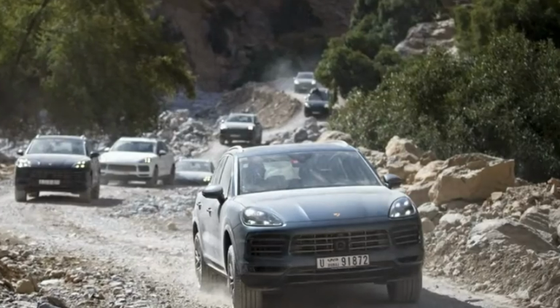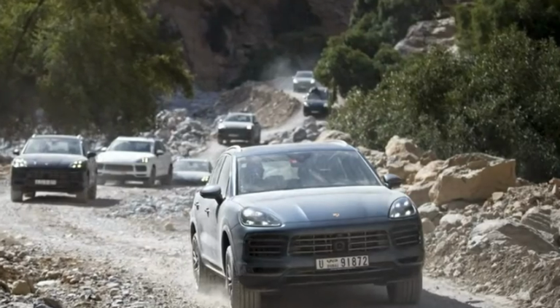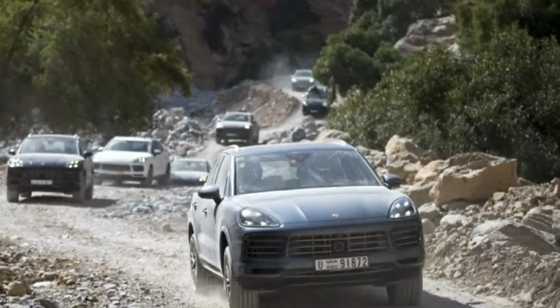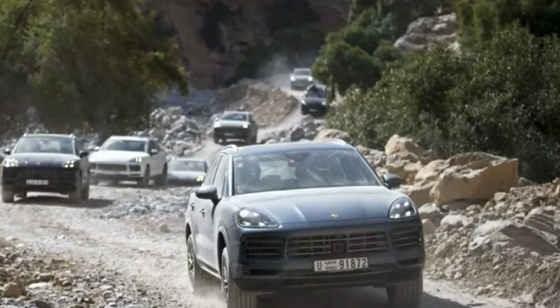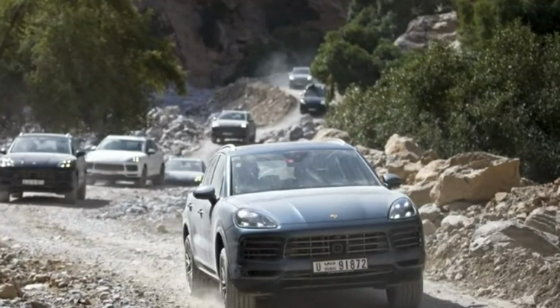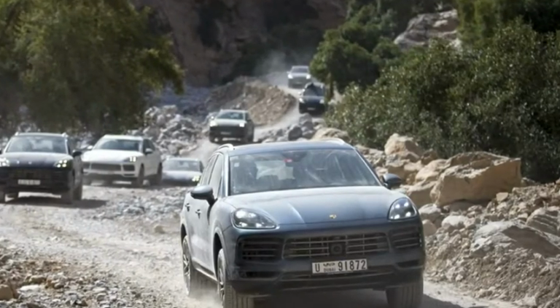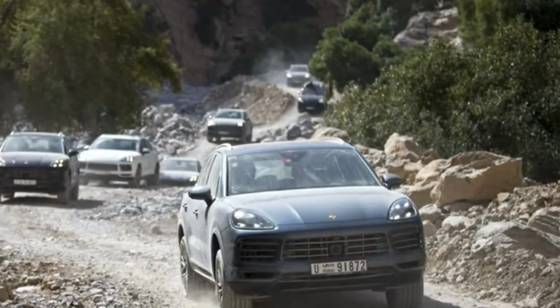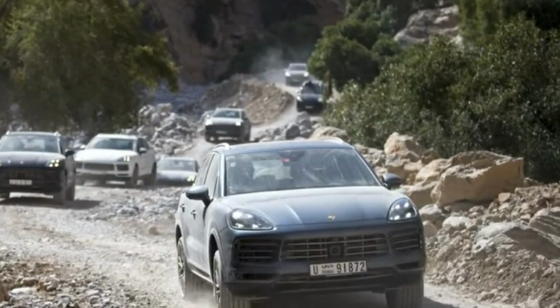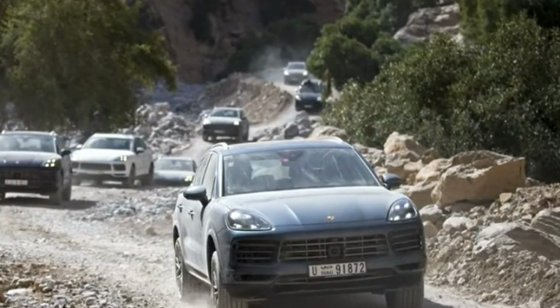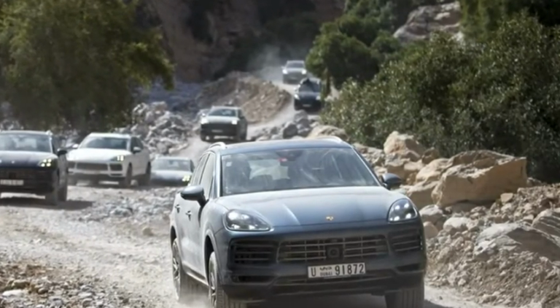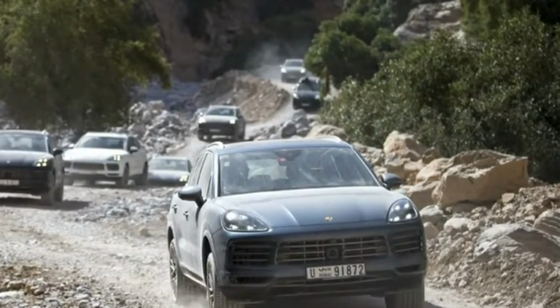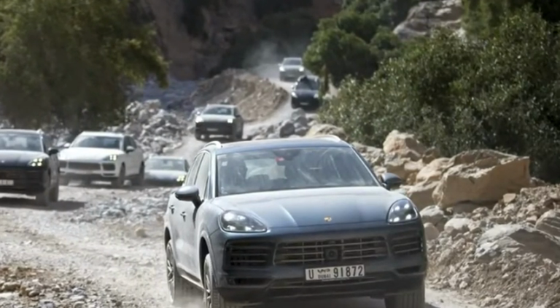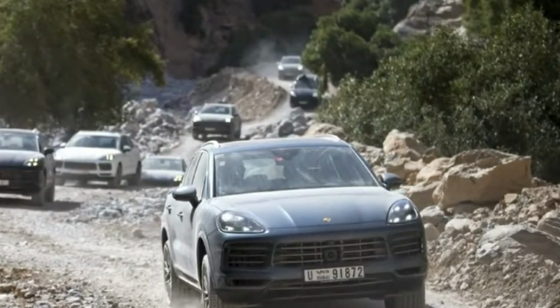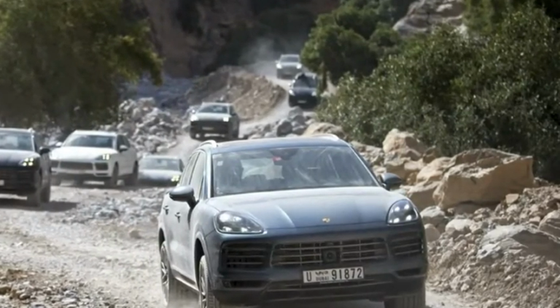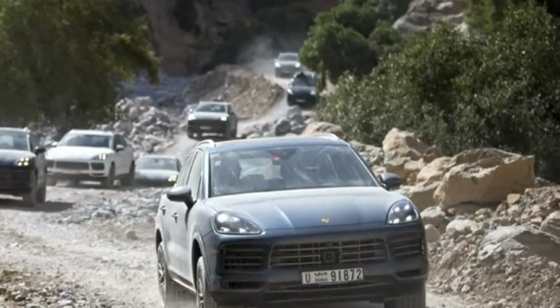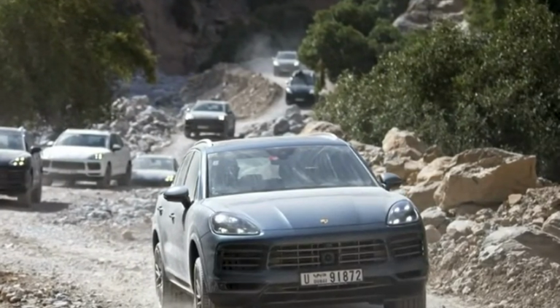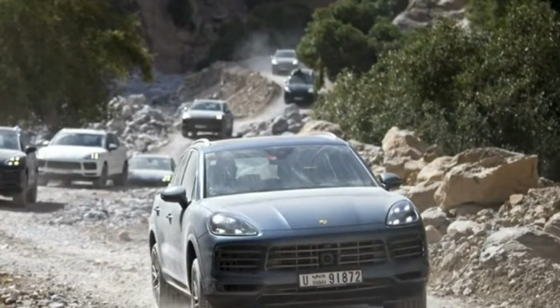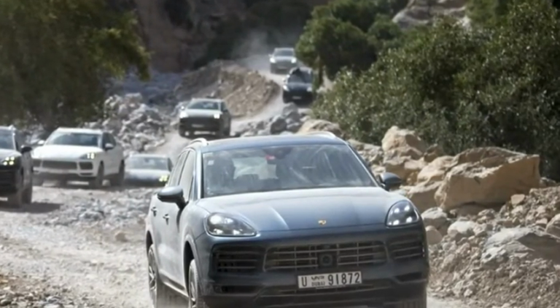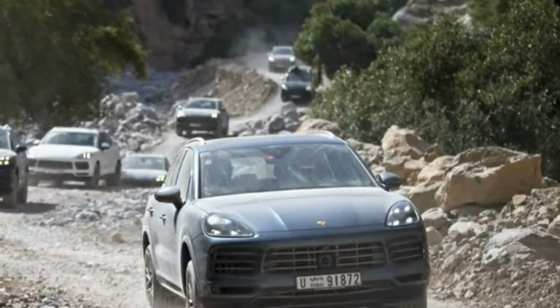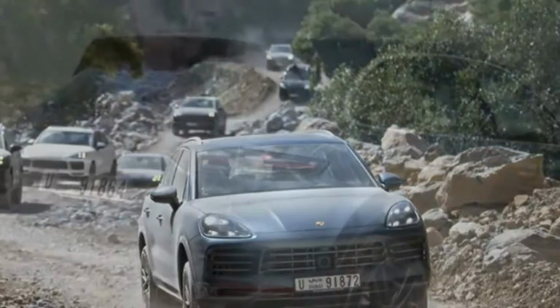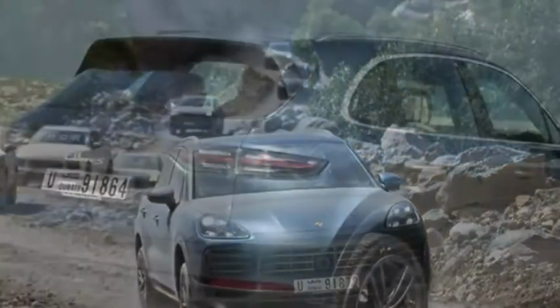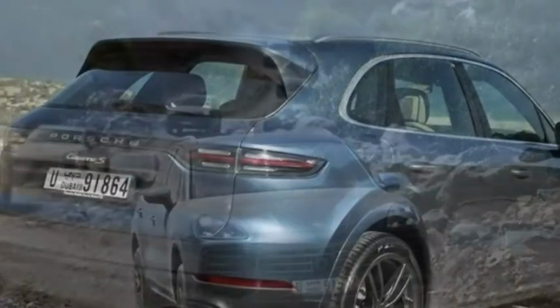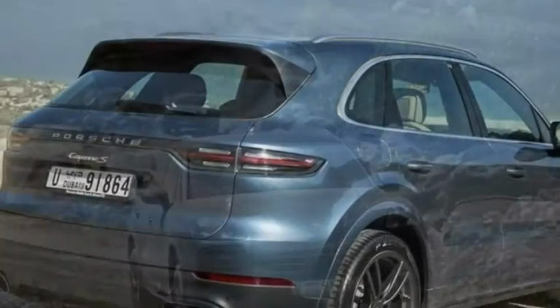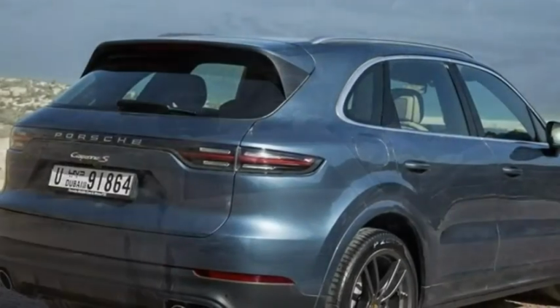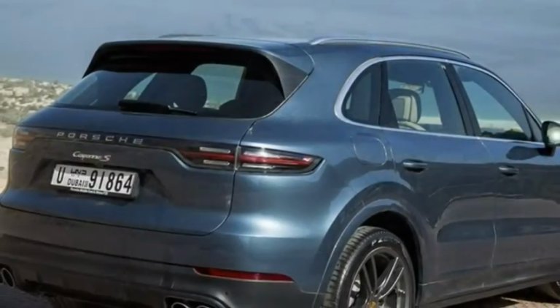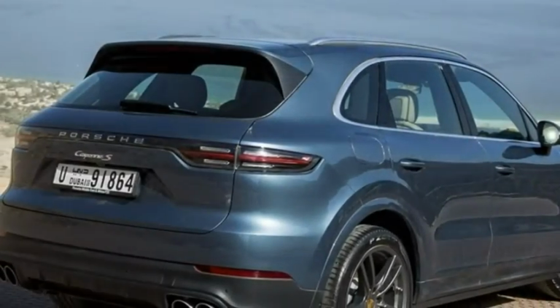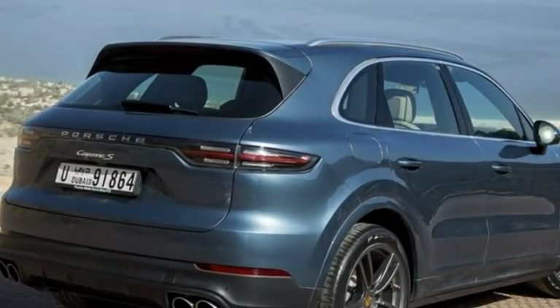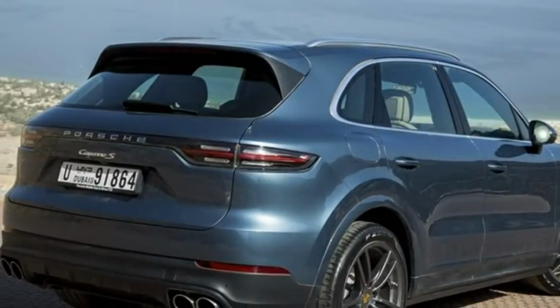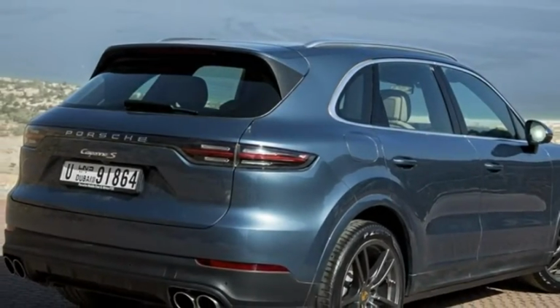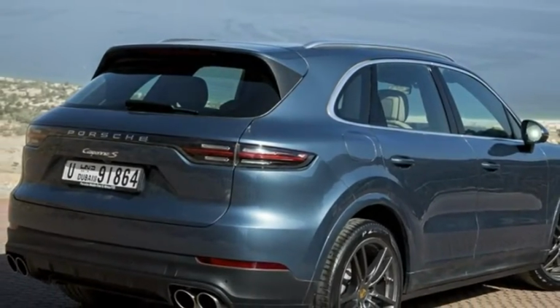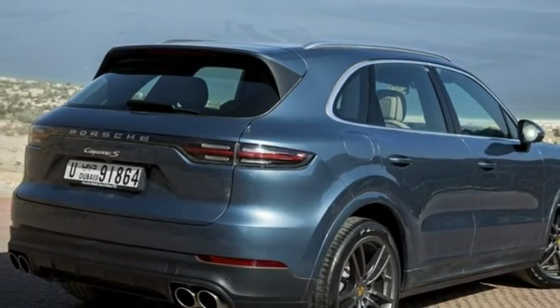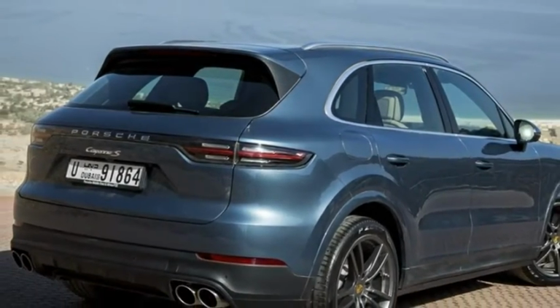A familiar and well-loved look, with new and painstakingly restructured mechanicals, makes the new Cayenne a particularly compelling buy.